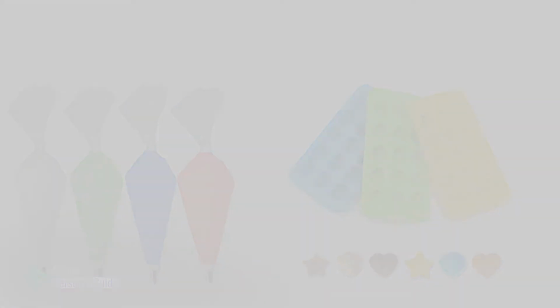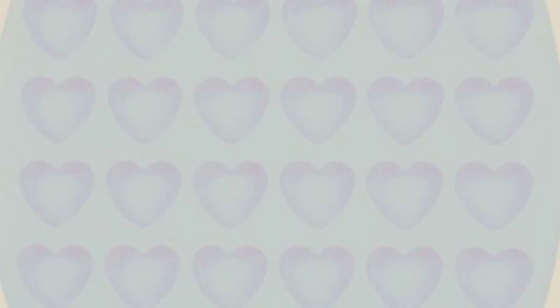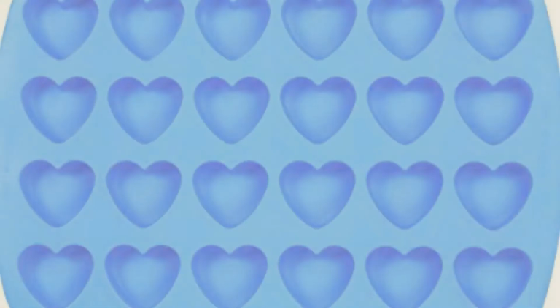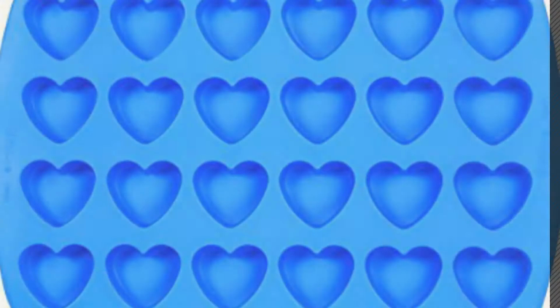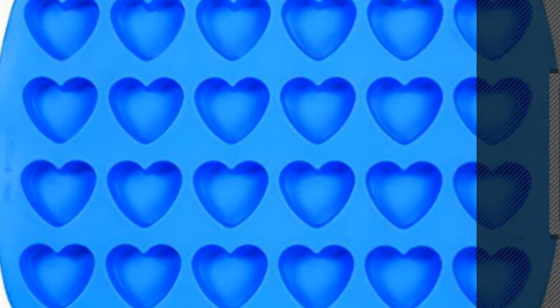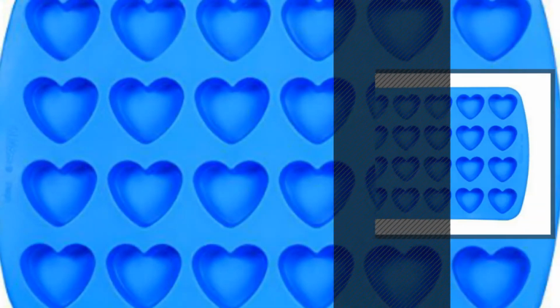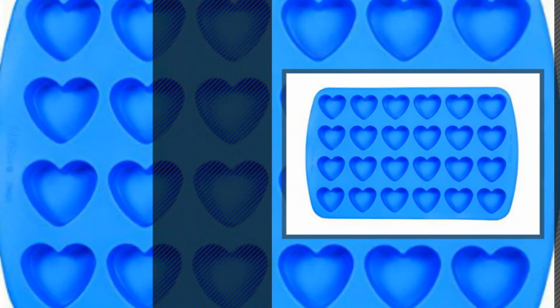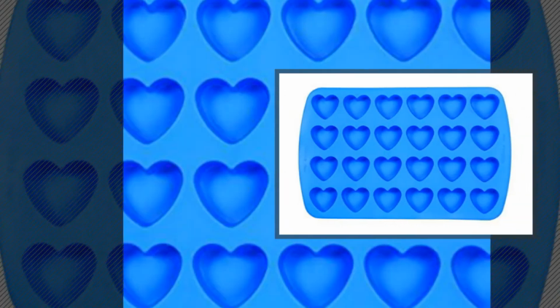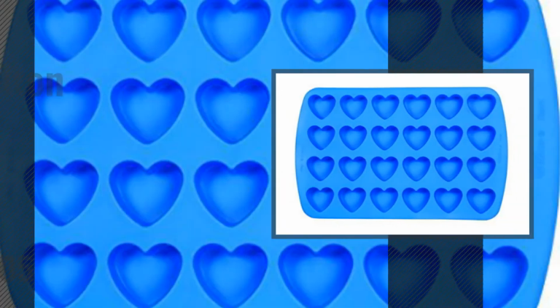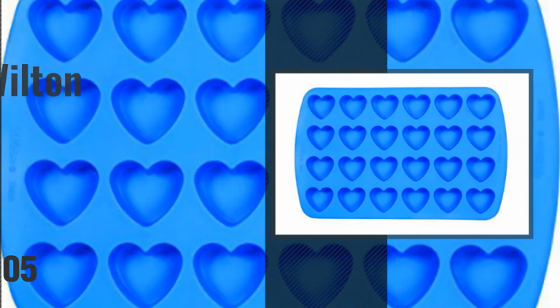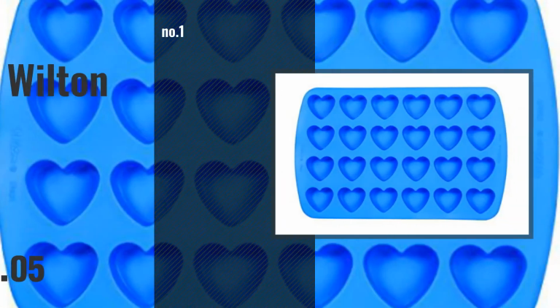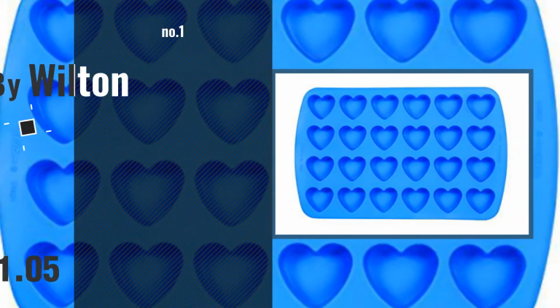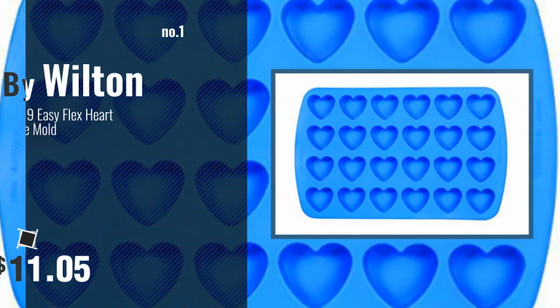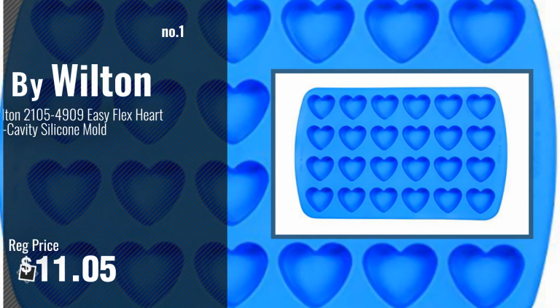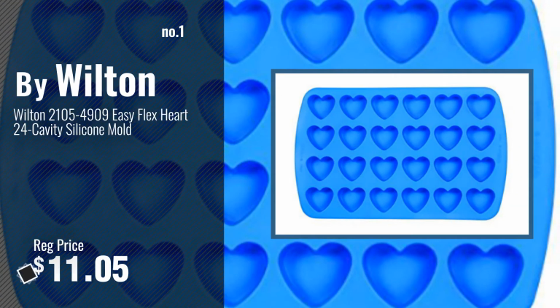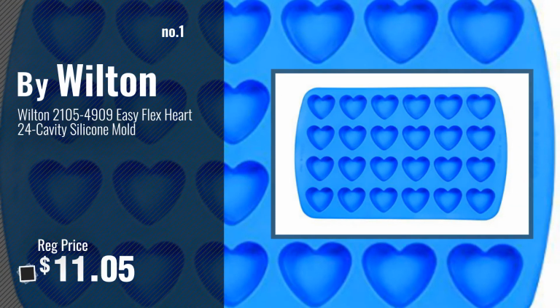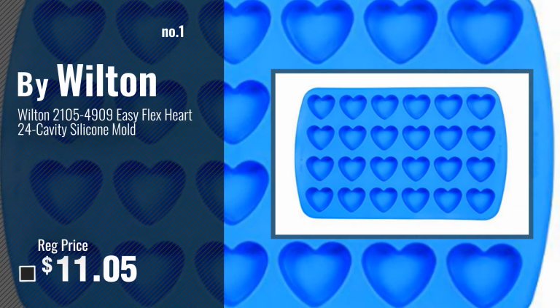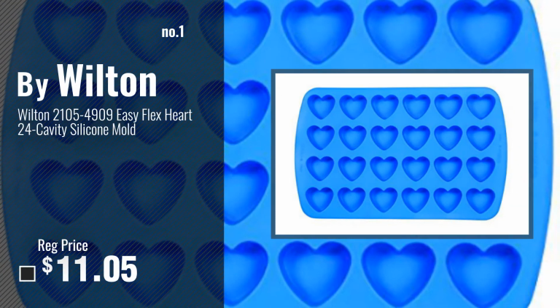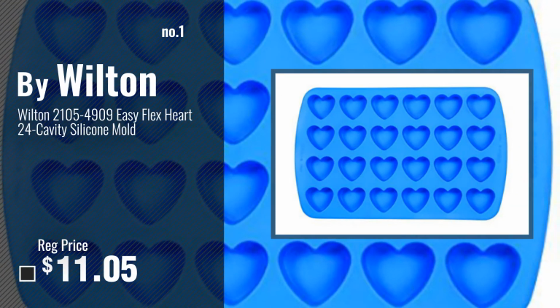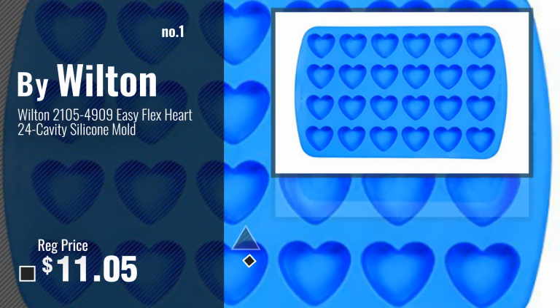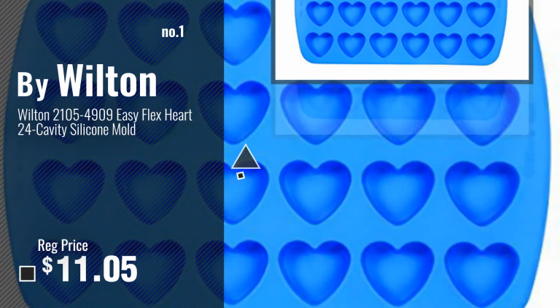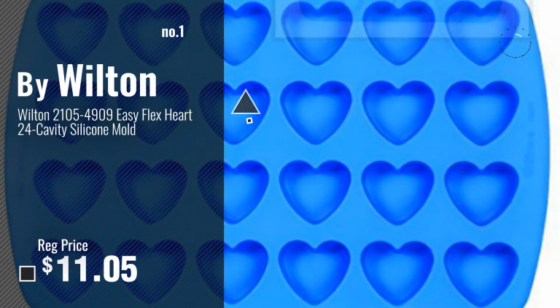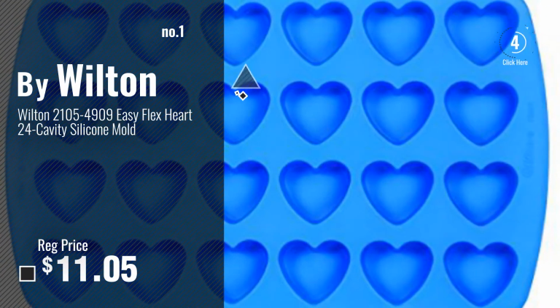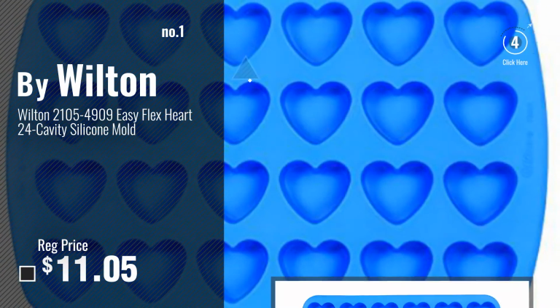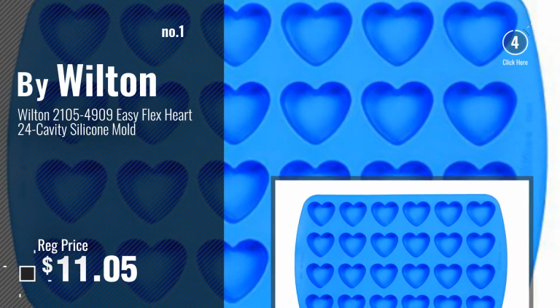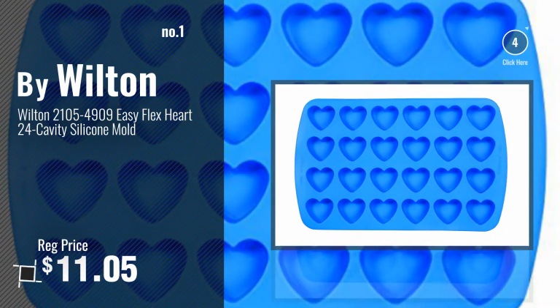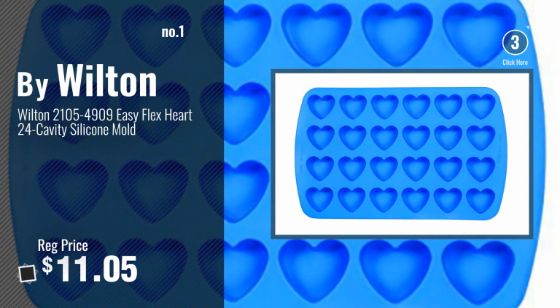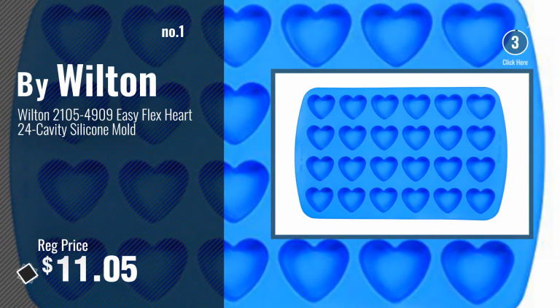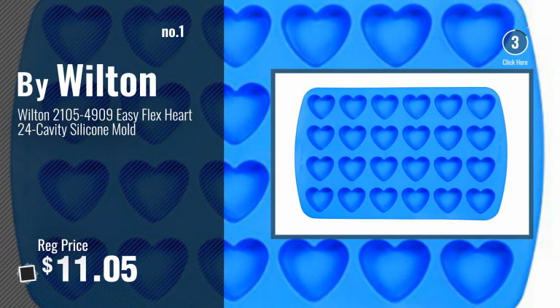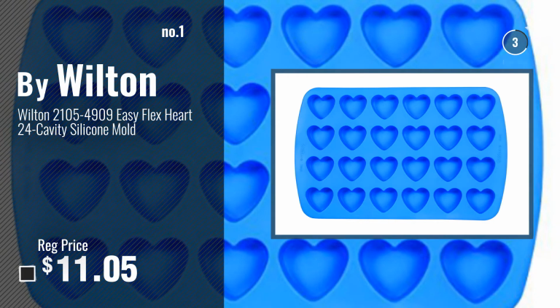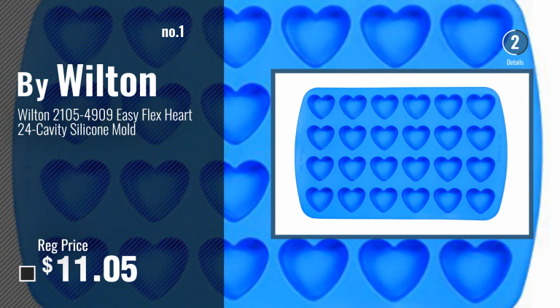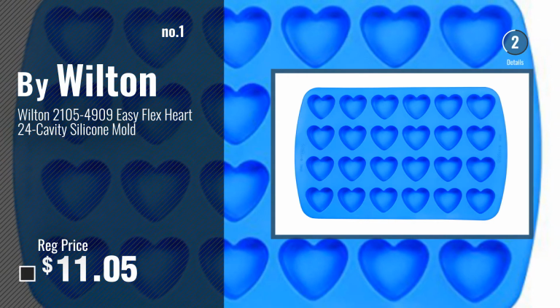Number 1, most popular, by Wilton. Watch this video, choose your favorite.